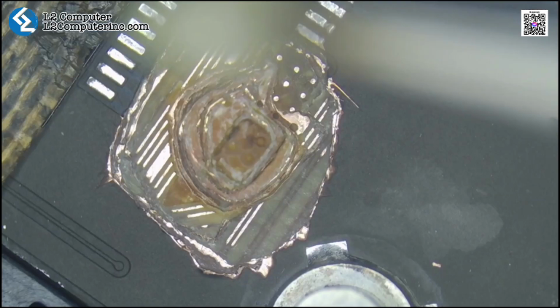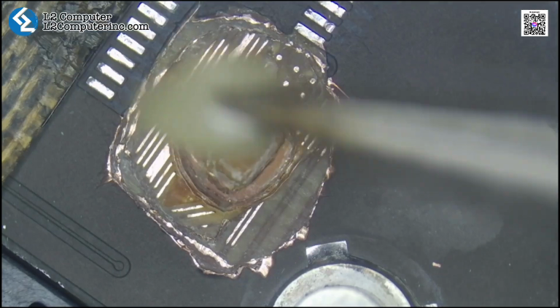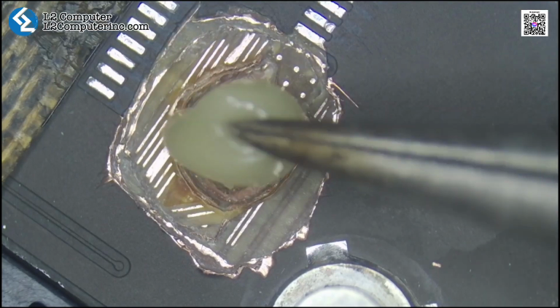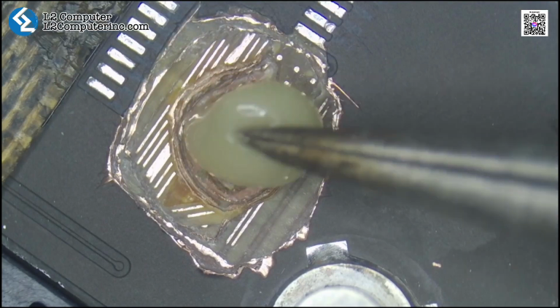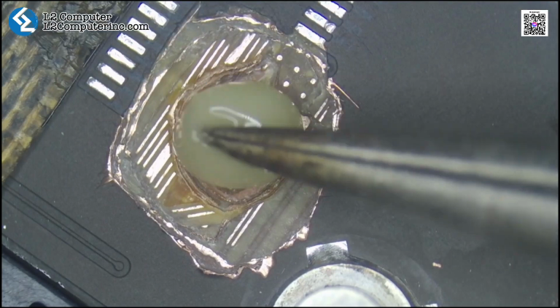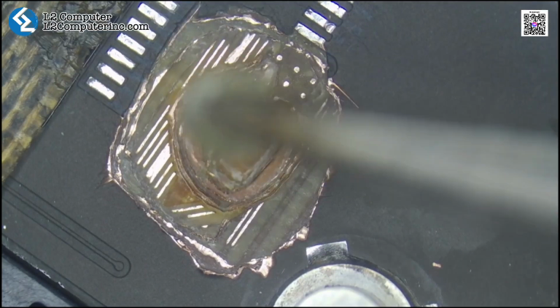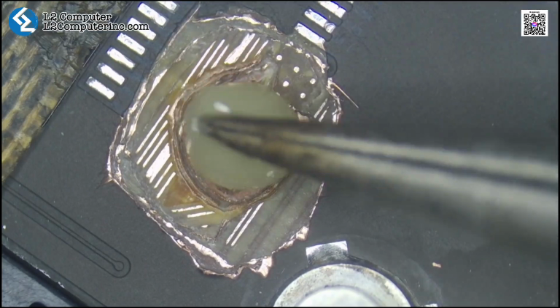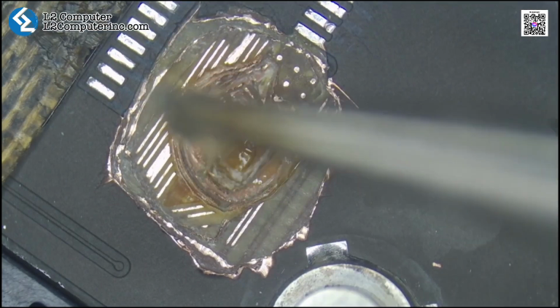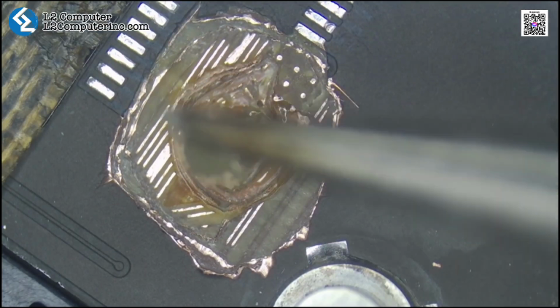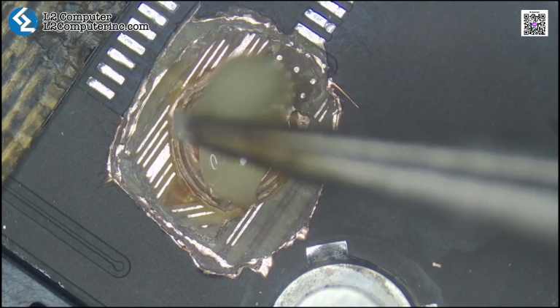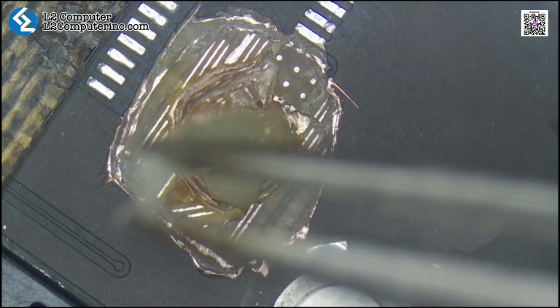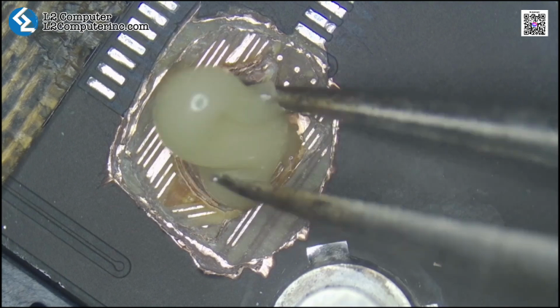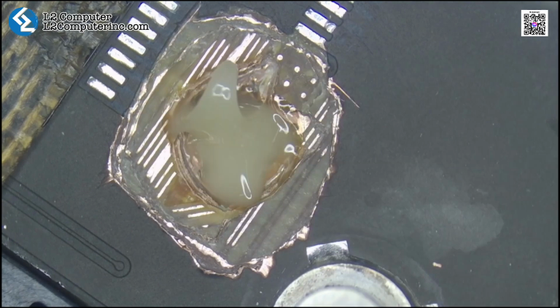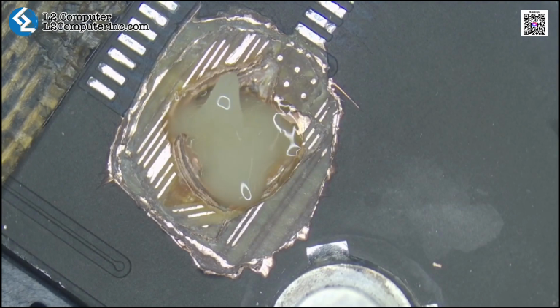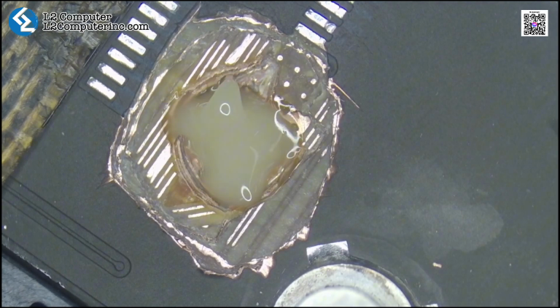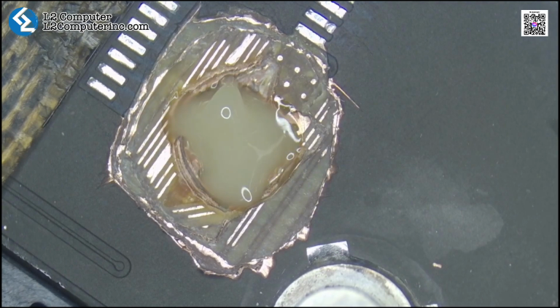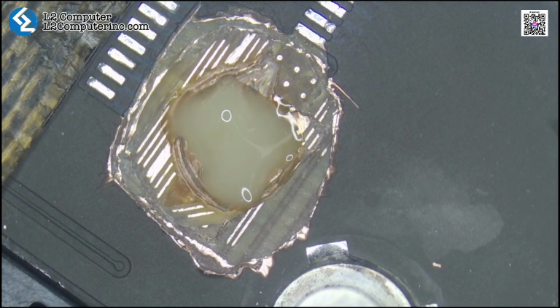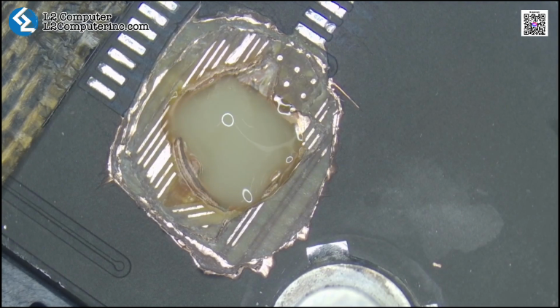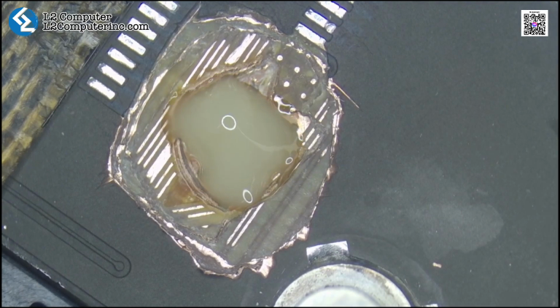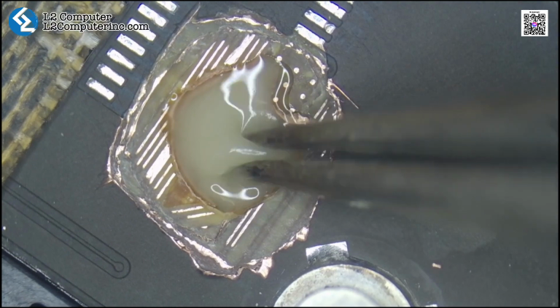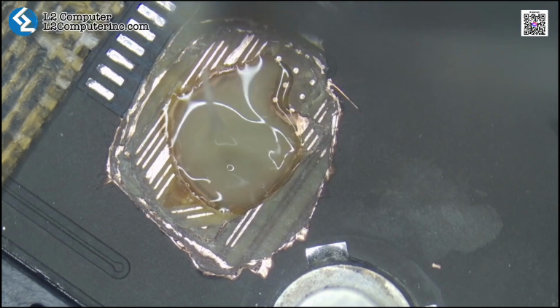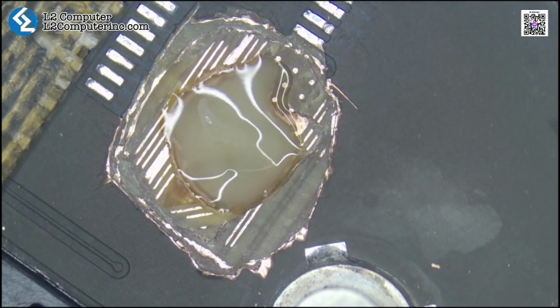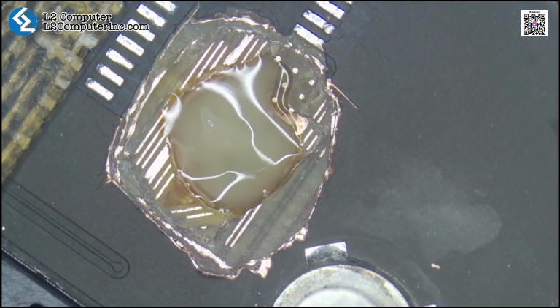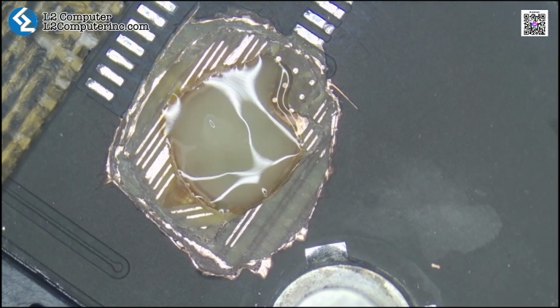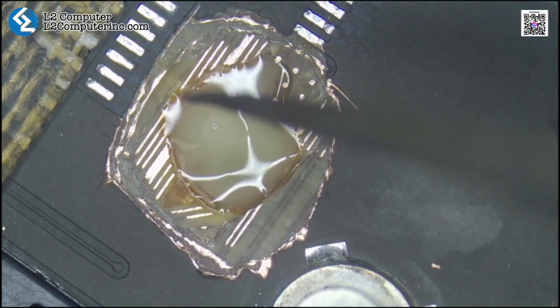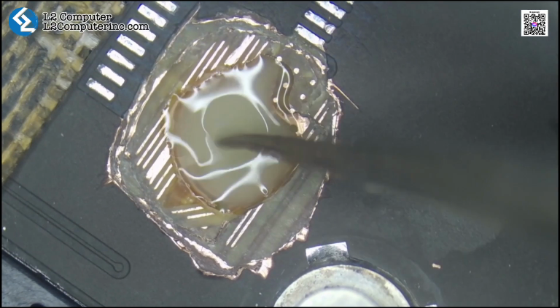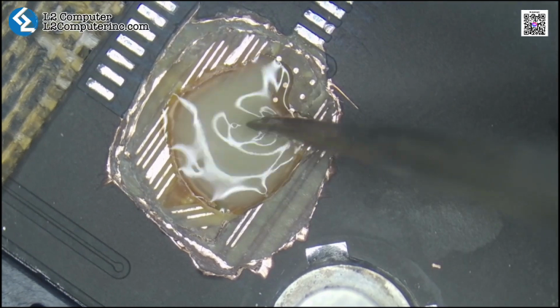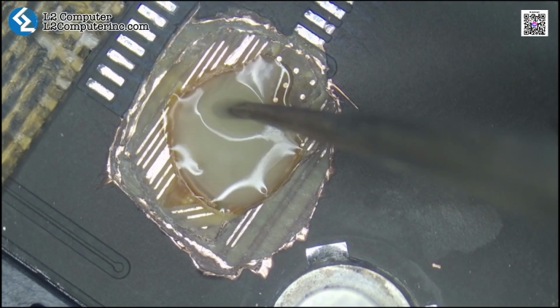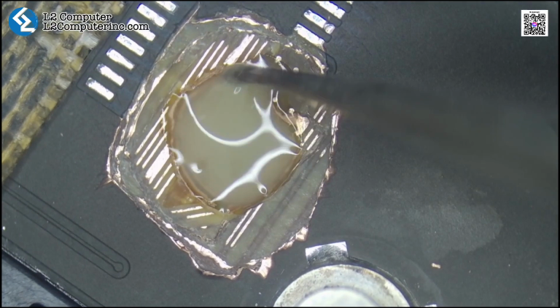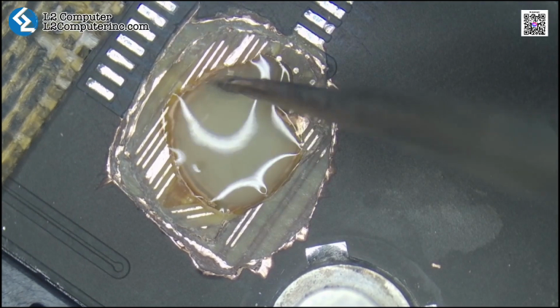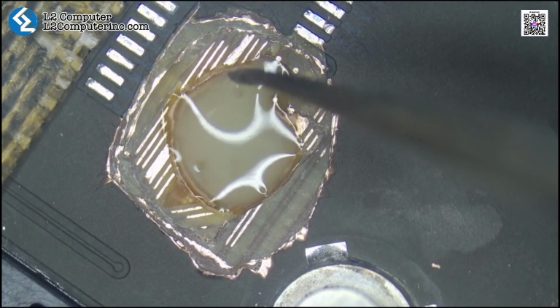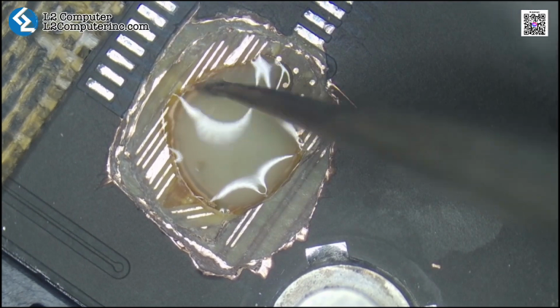We use UV curing glue to fill the hole. This insulates and protects against pressure damage.